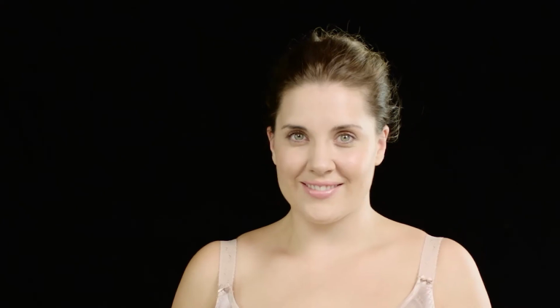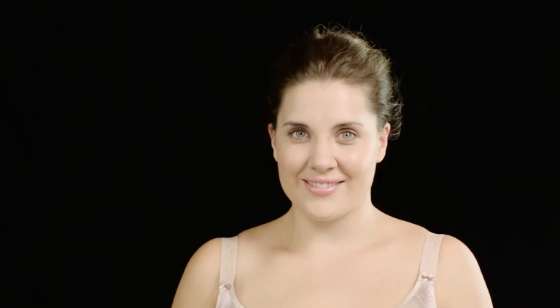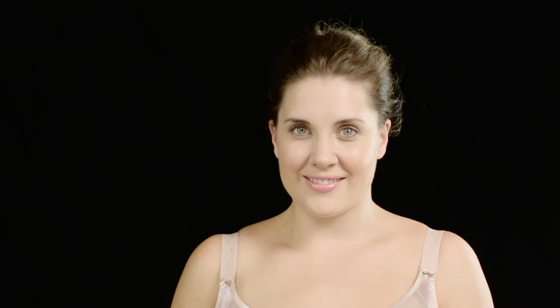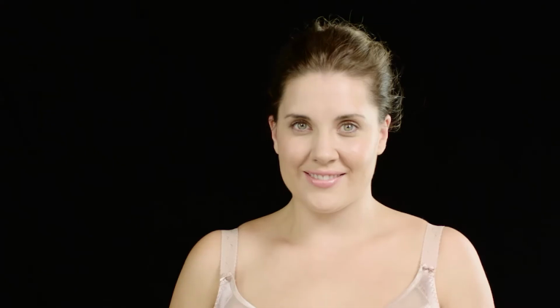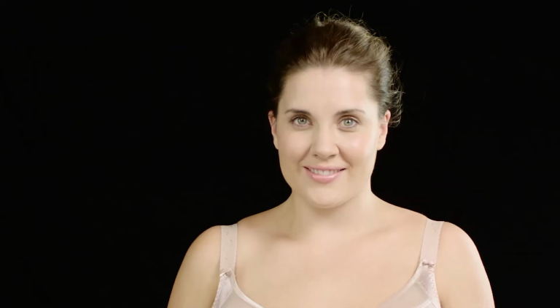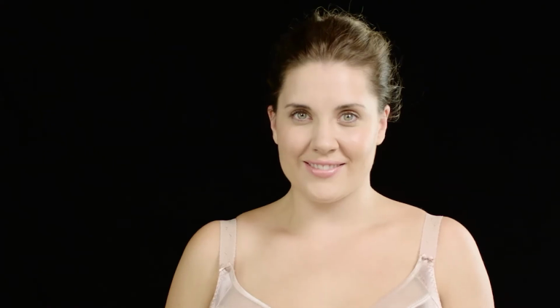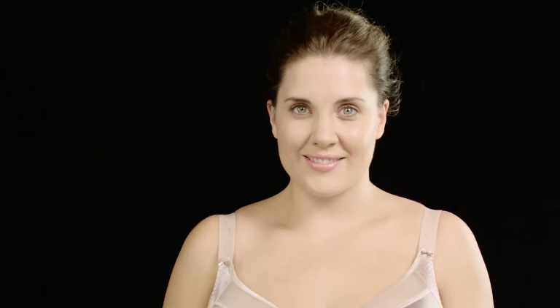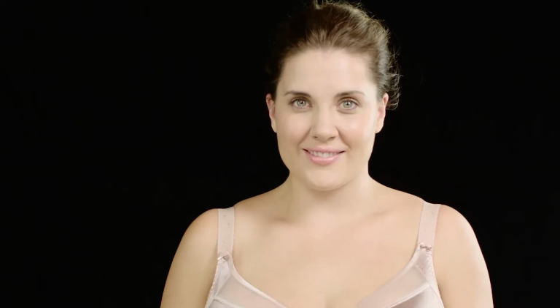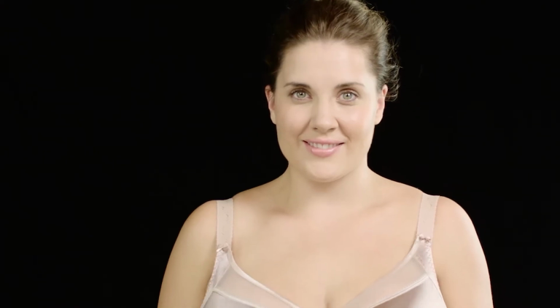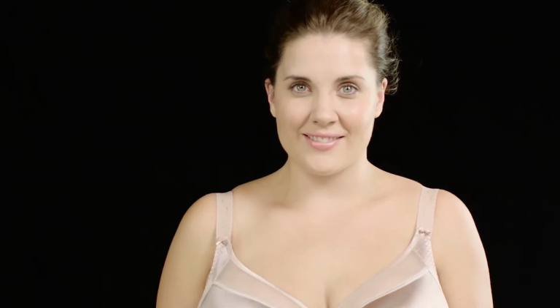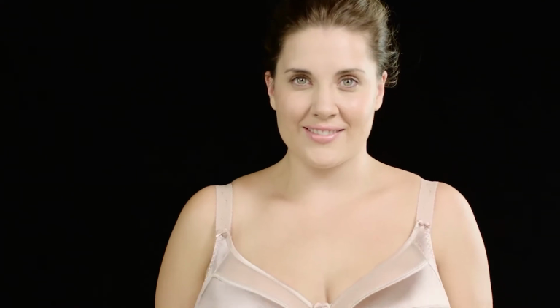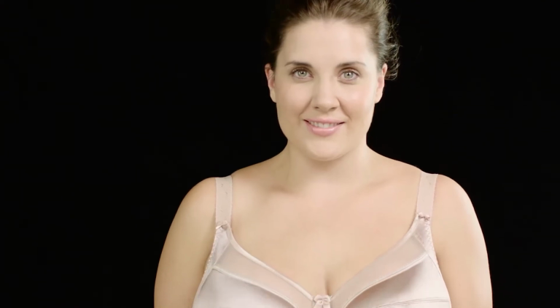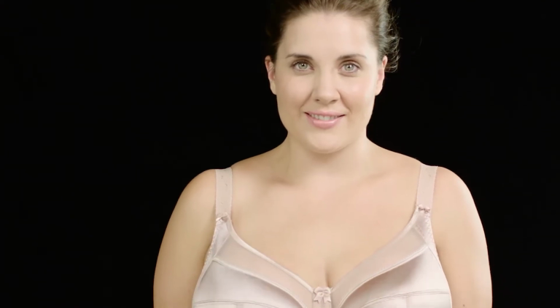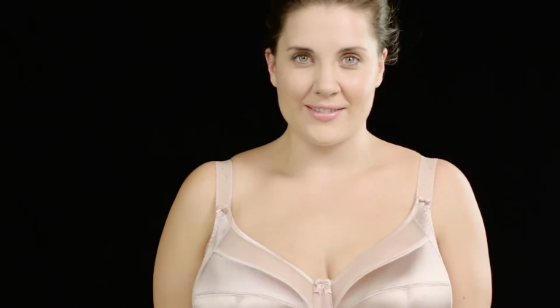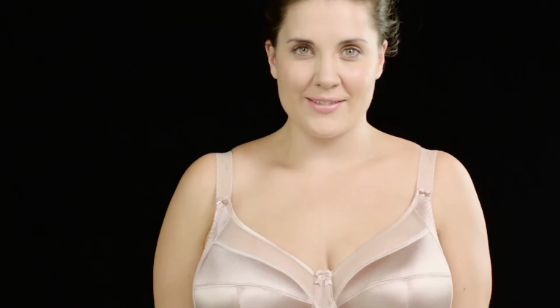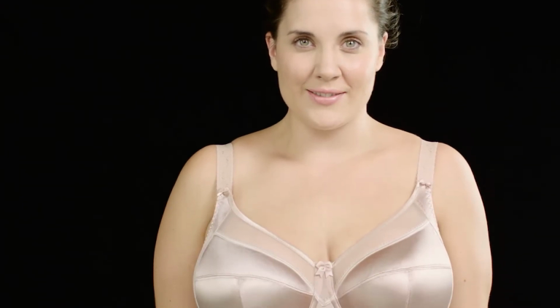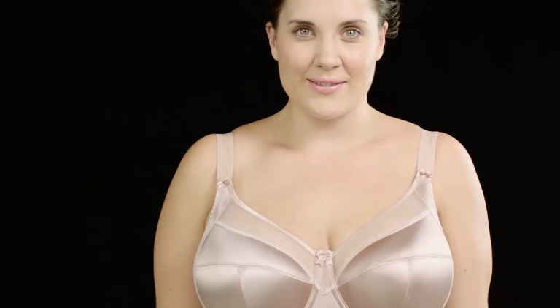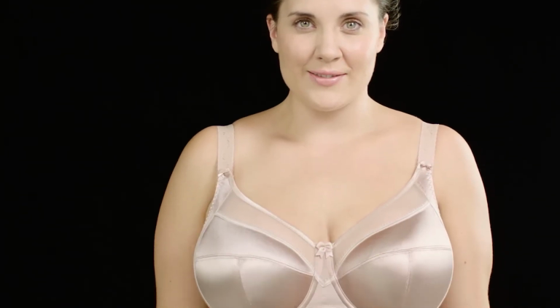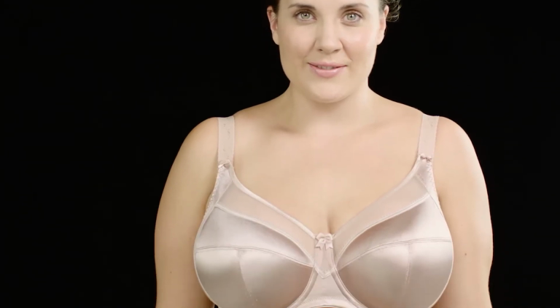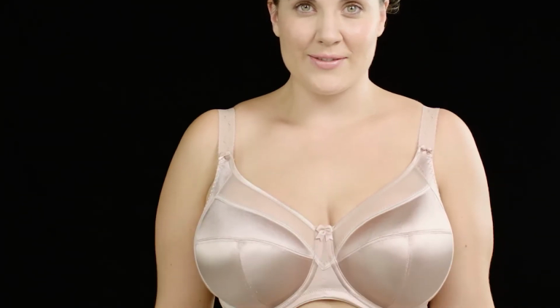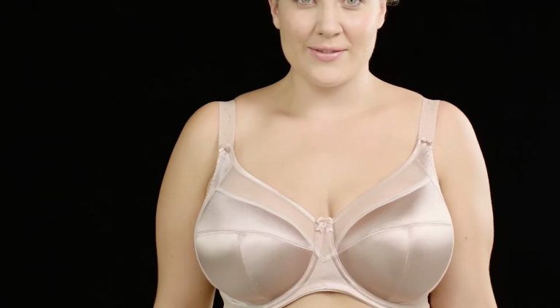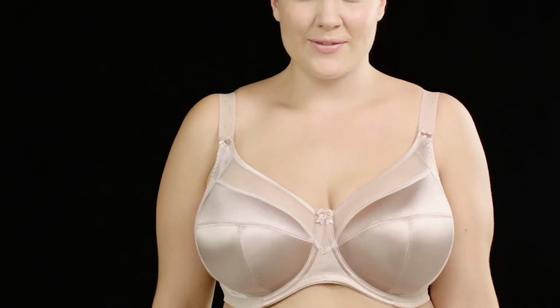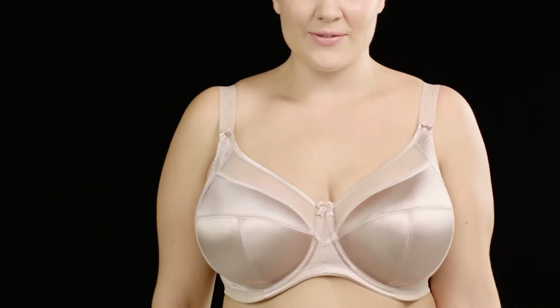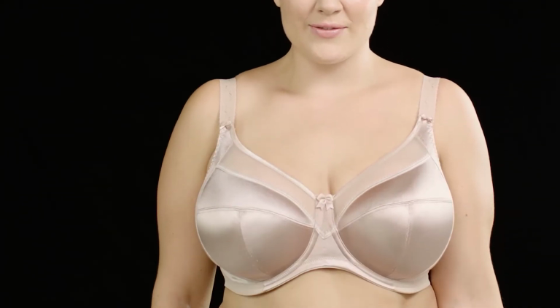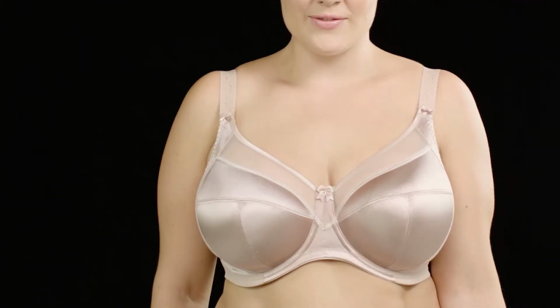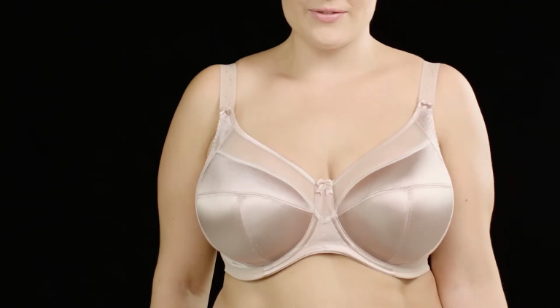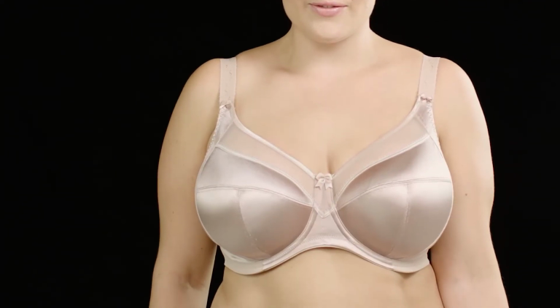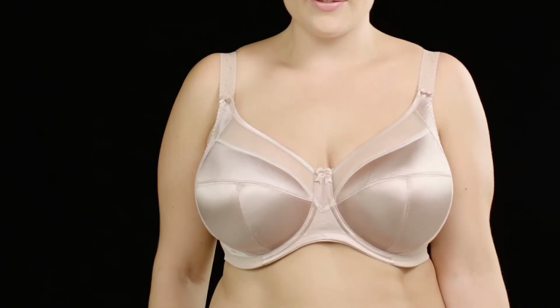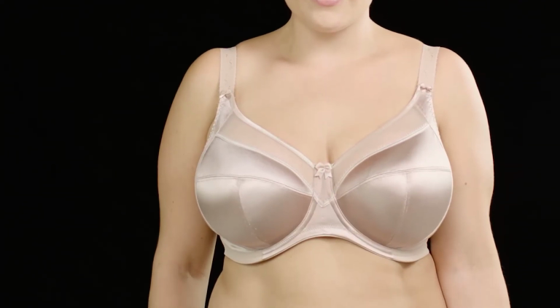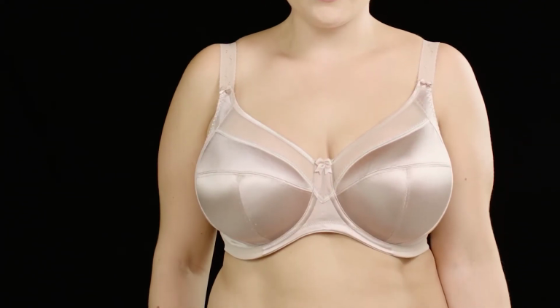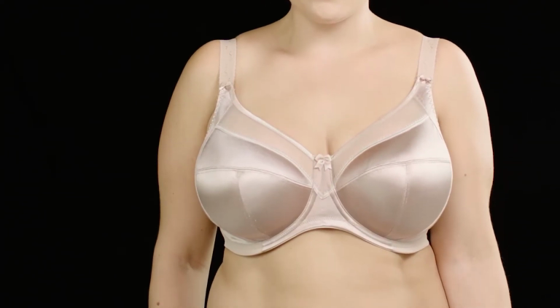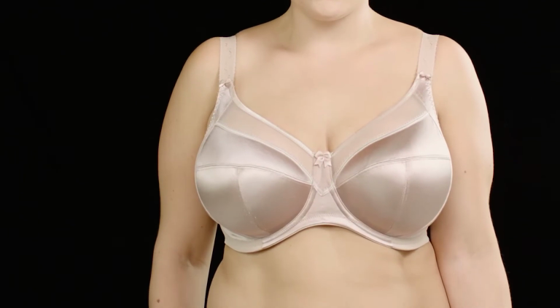If you find these three things are happening, congratulations — your bra fits!